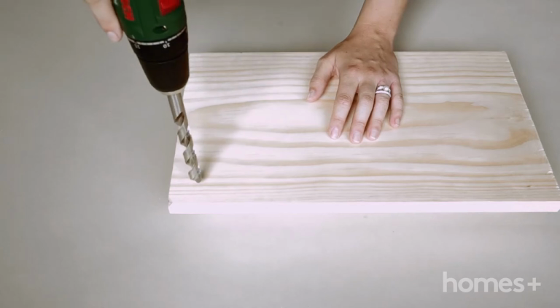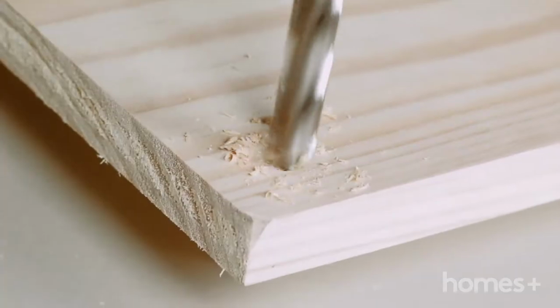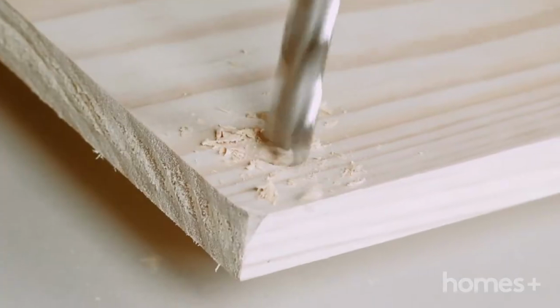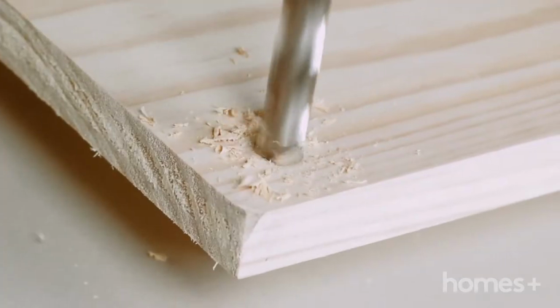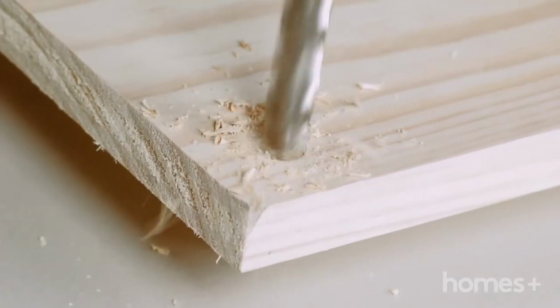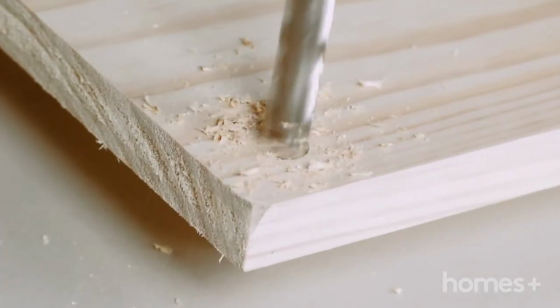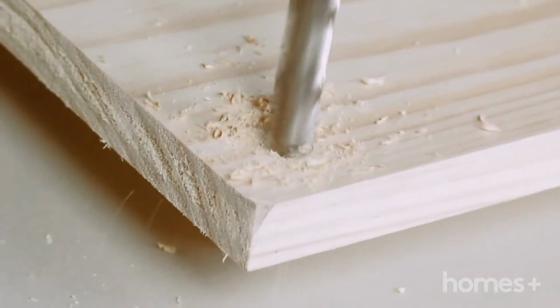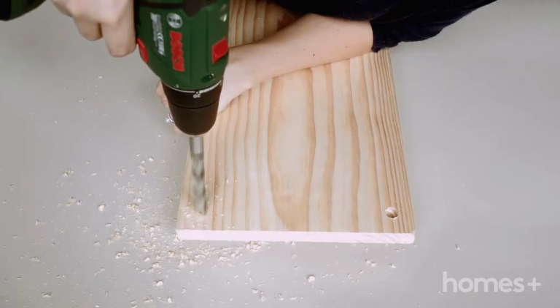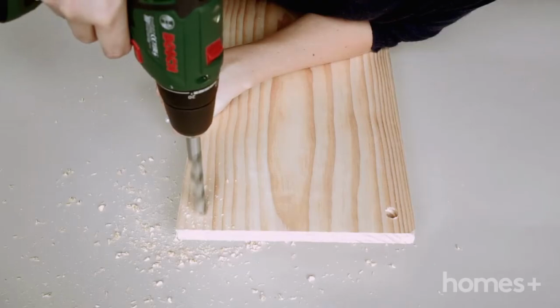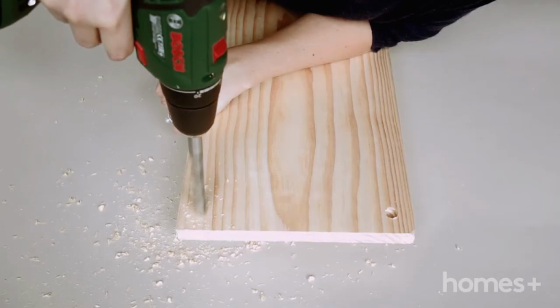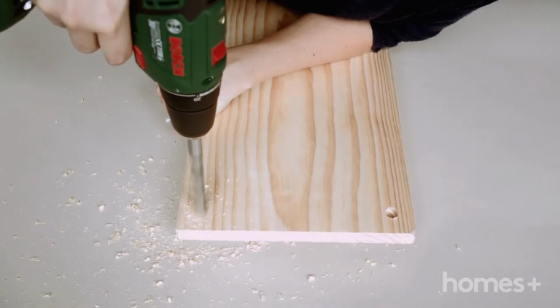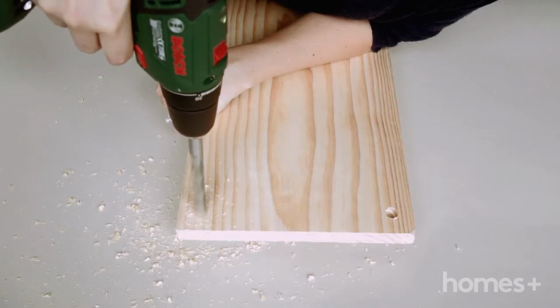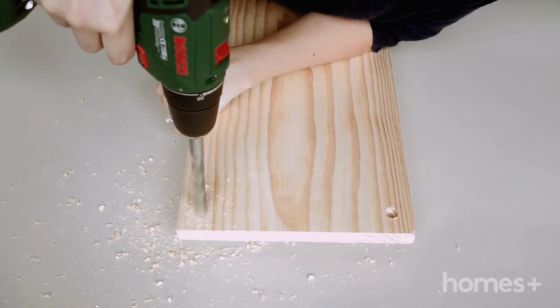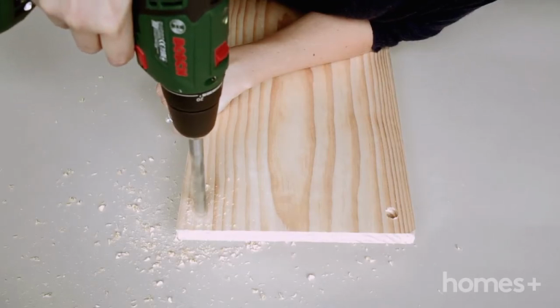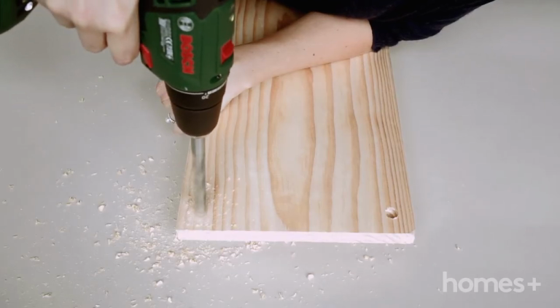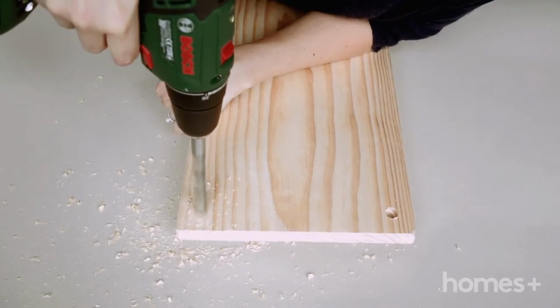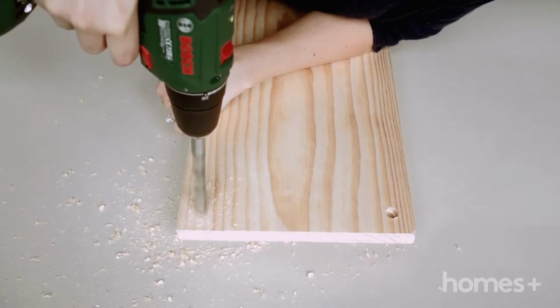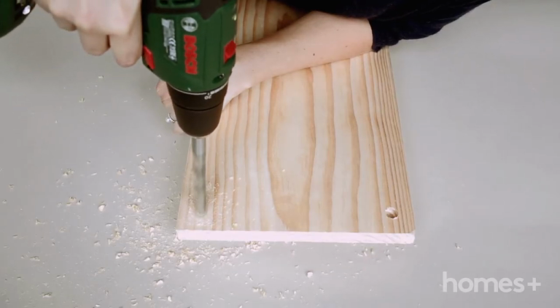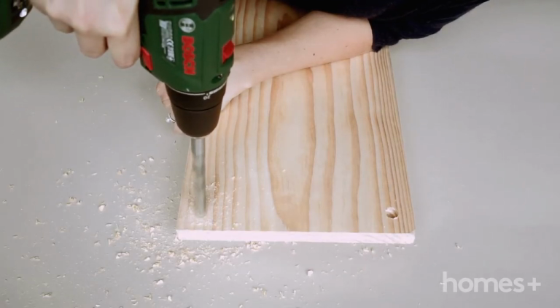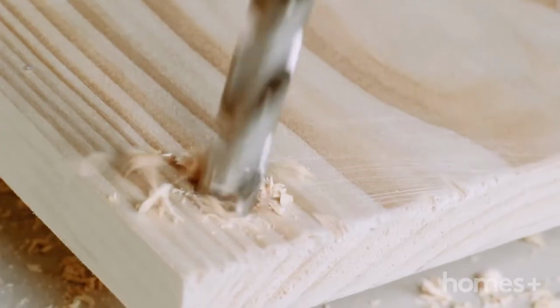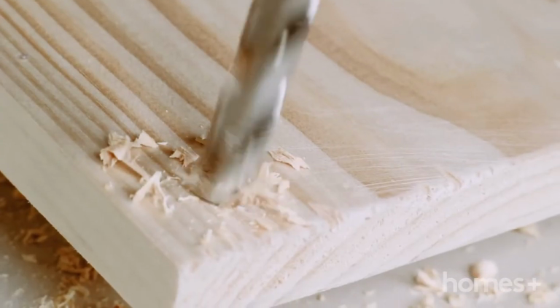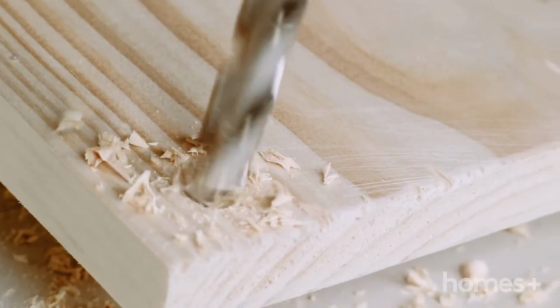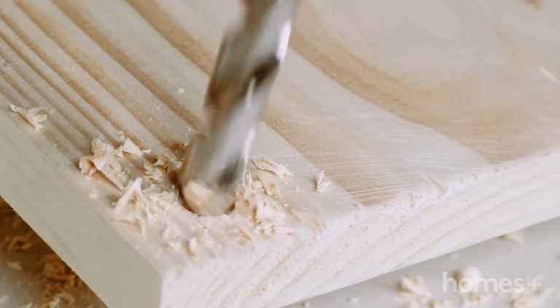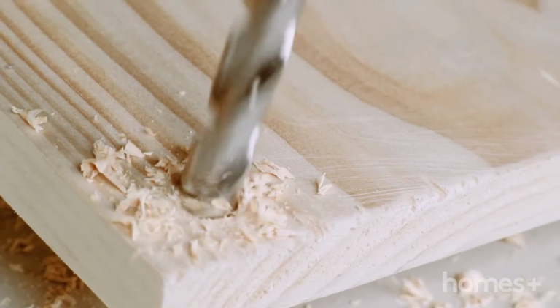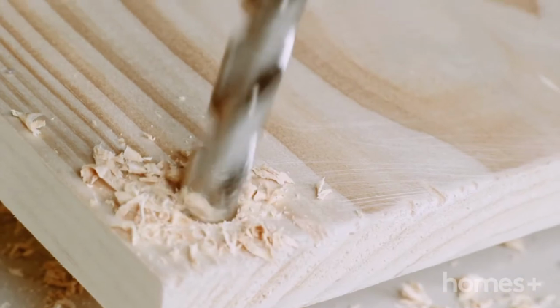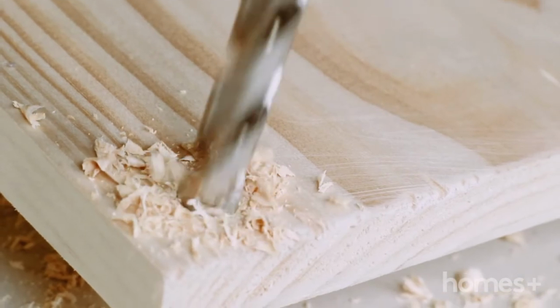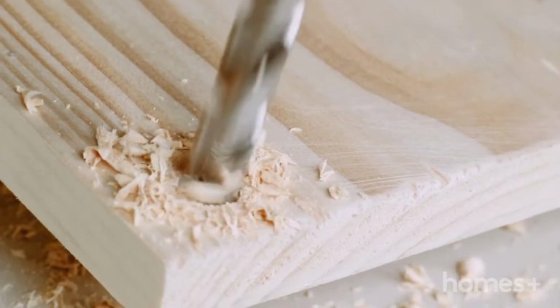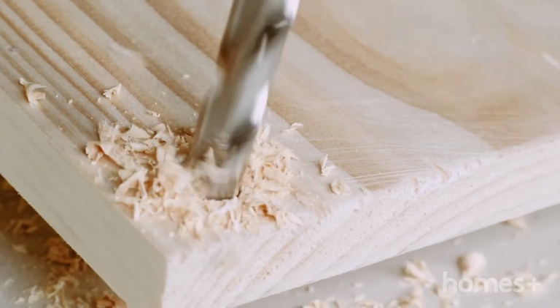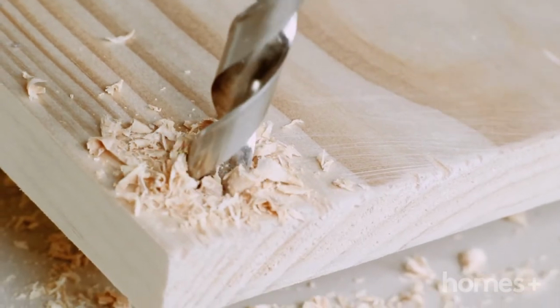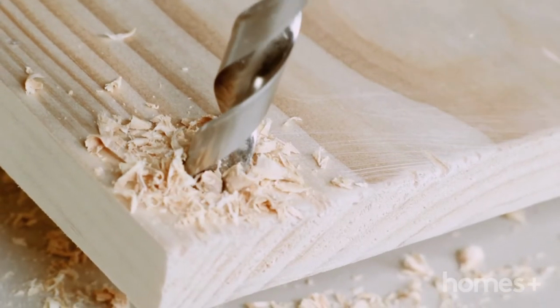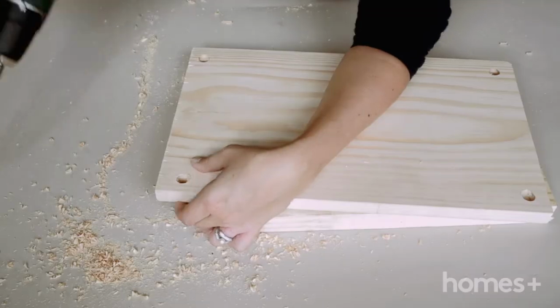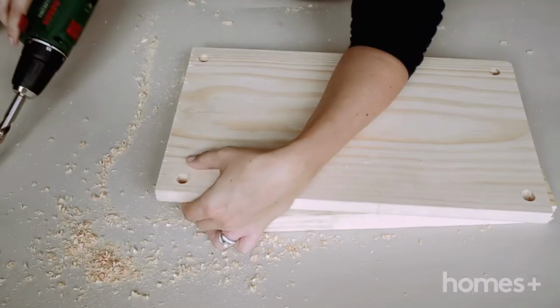Now, in each of the four corners of your swing seat, make a small hole with your drill.